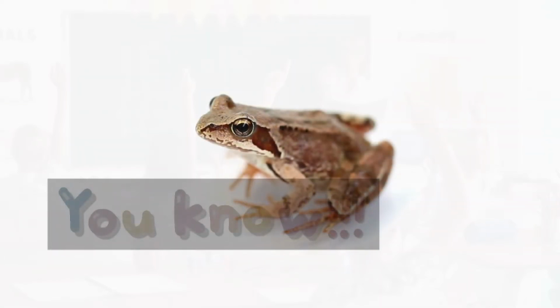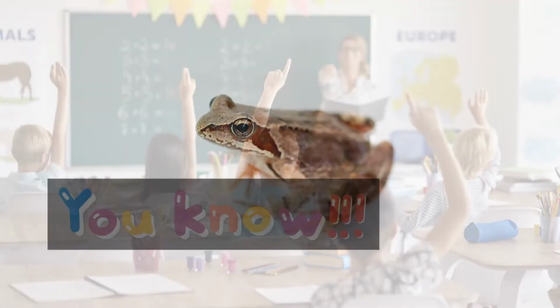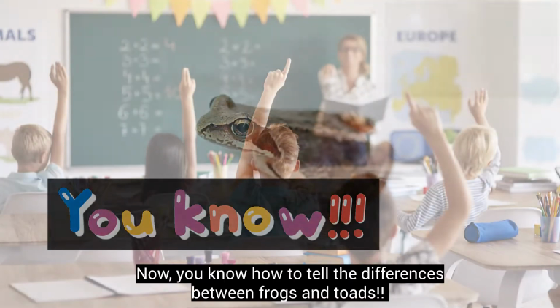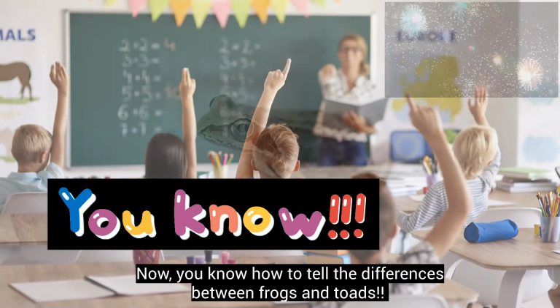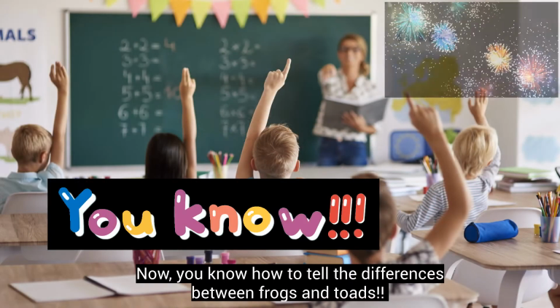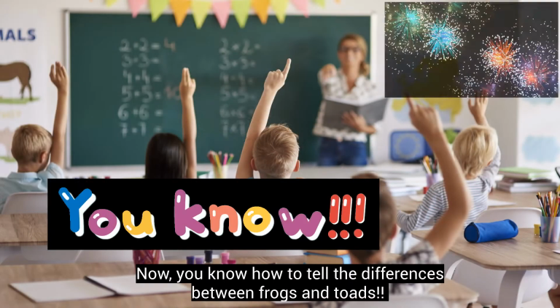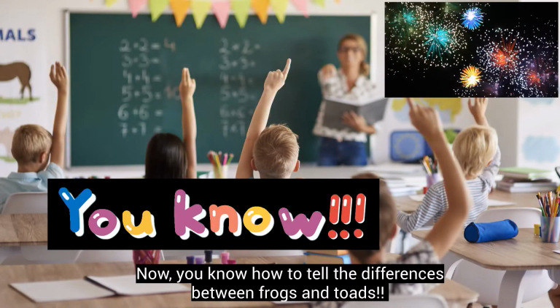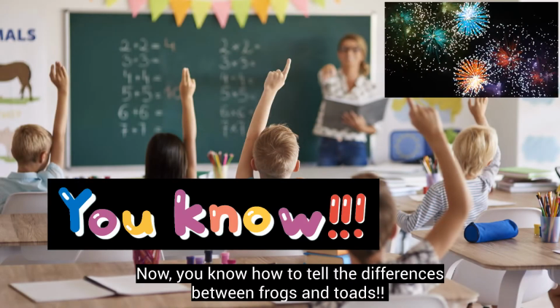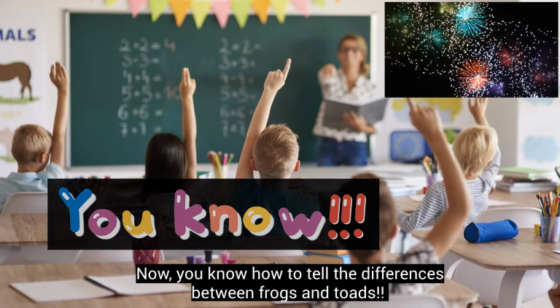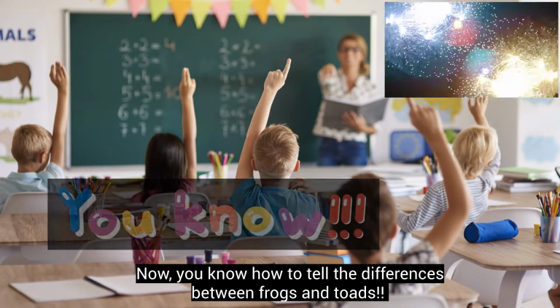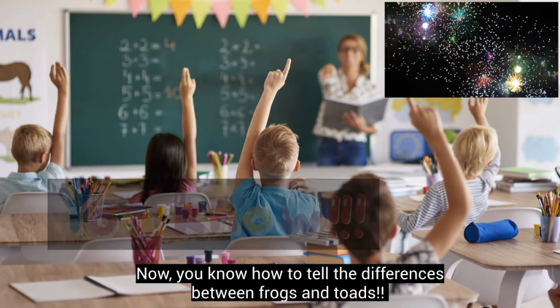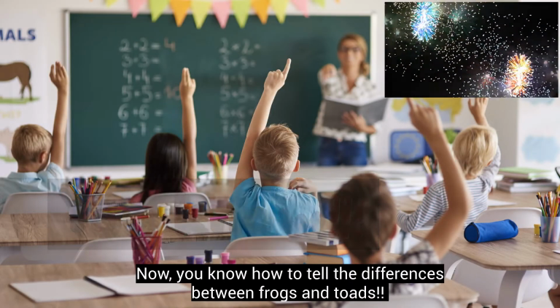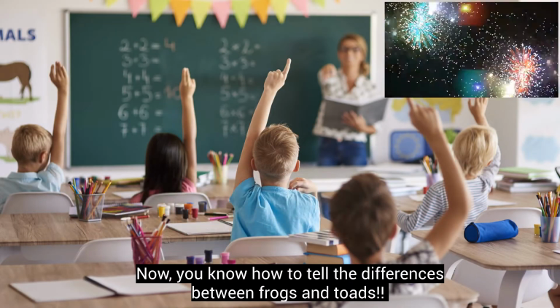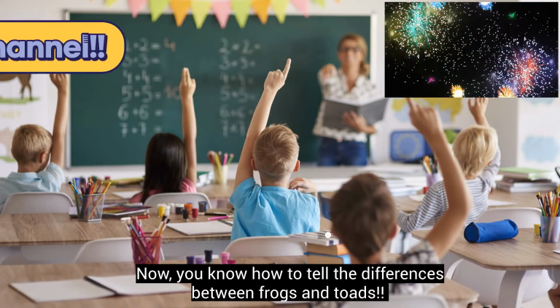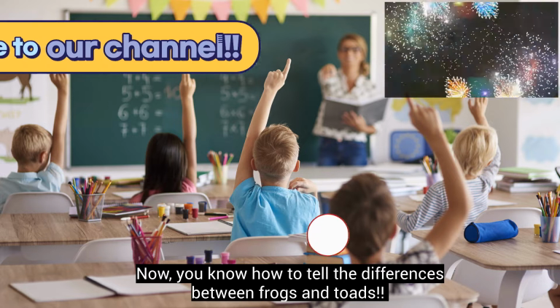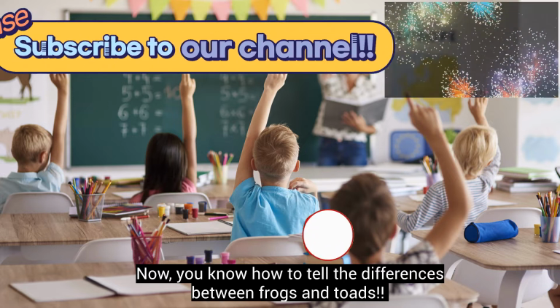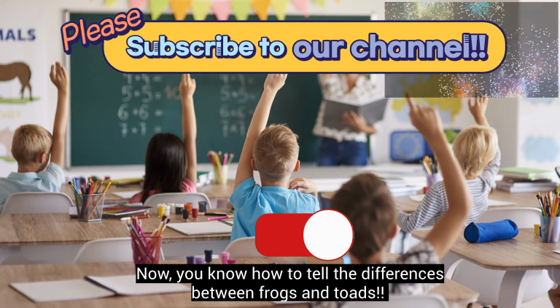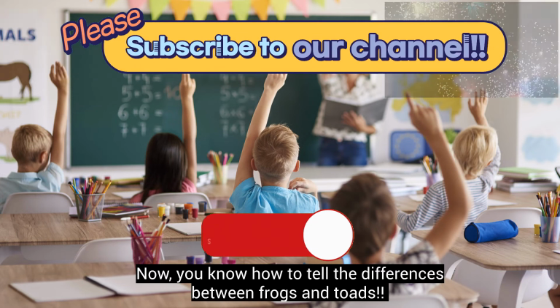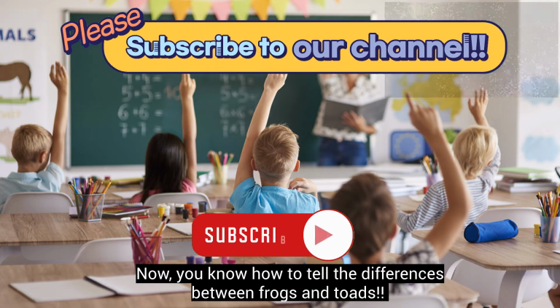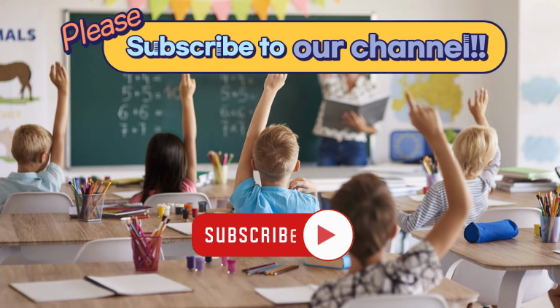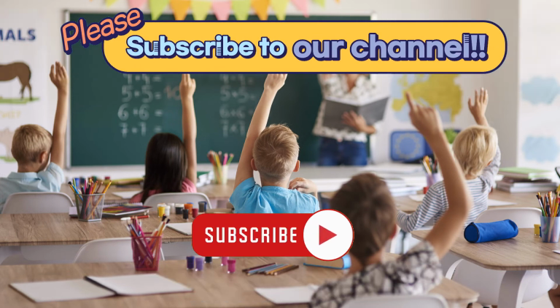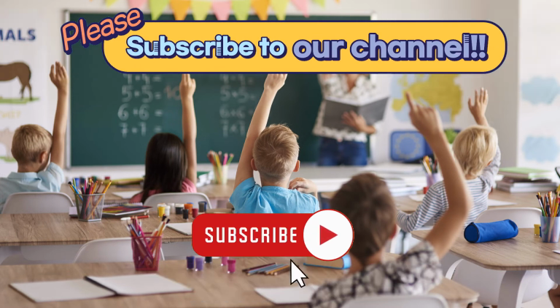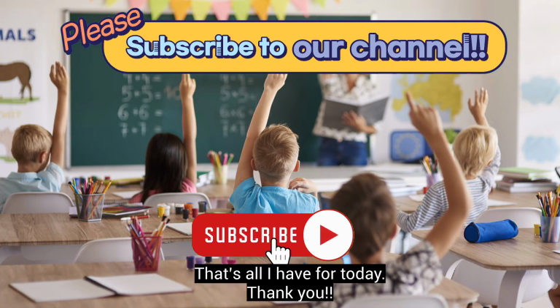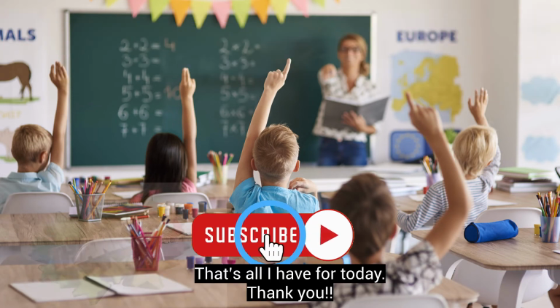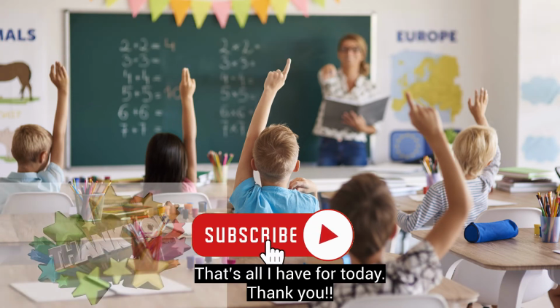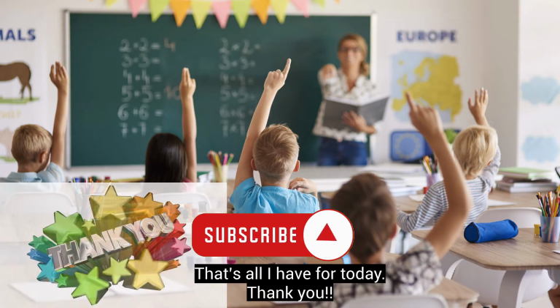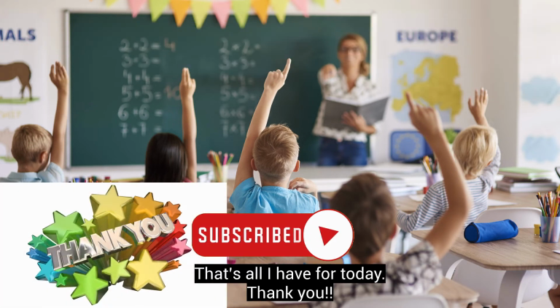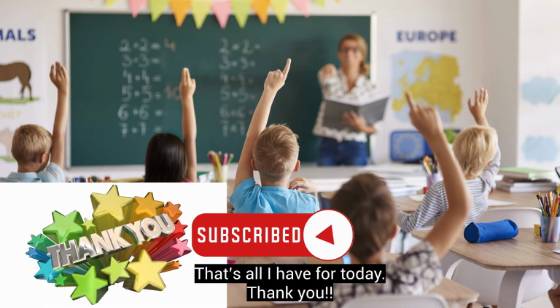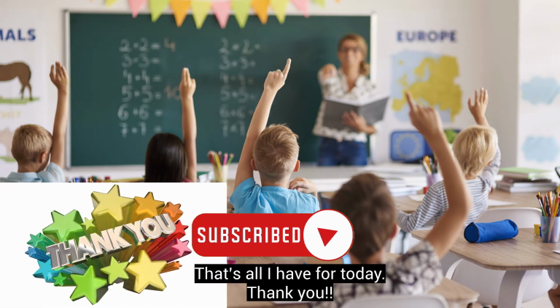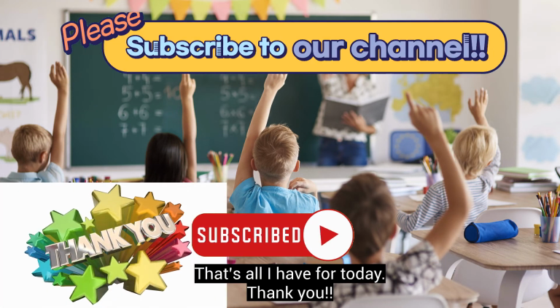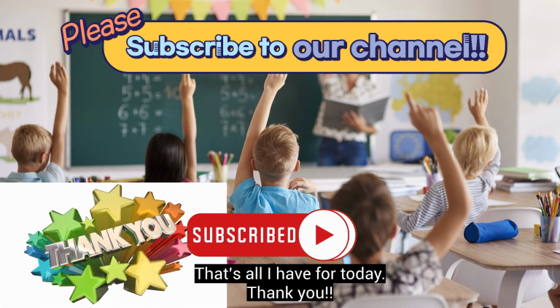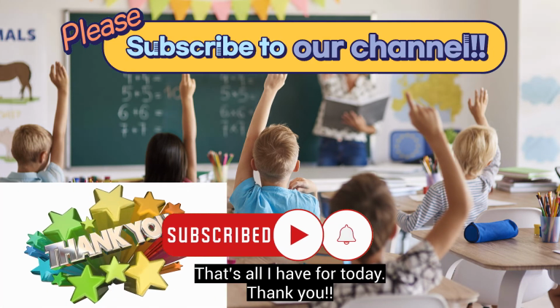Now you know how to tell the differences between frogs and toads. That's all I have for today! Thank you!